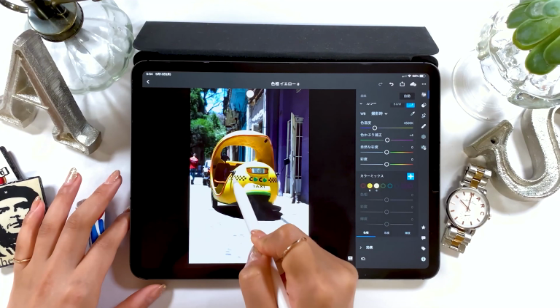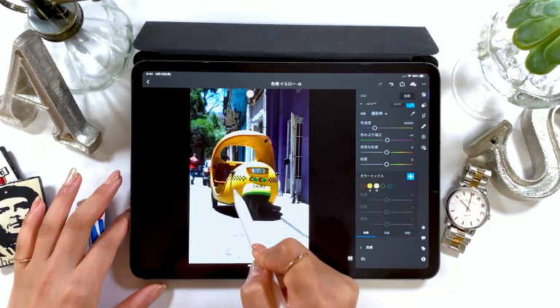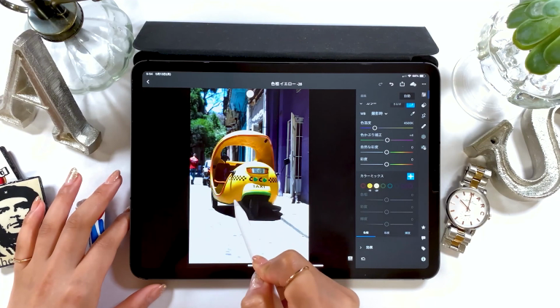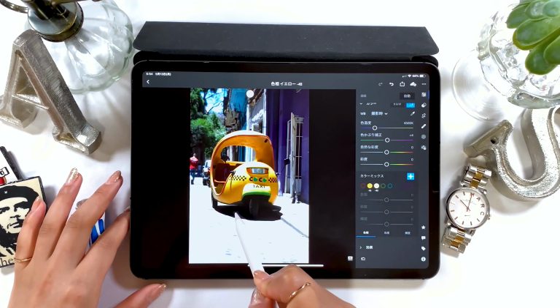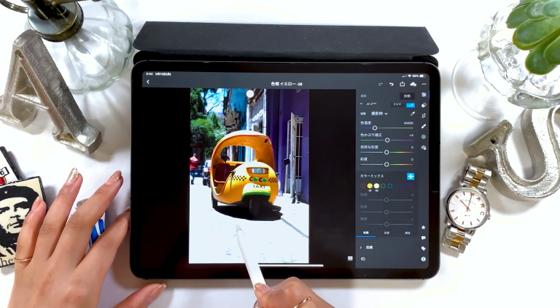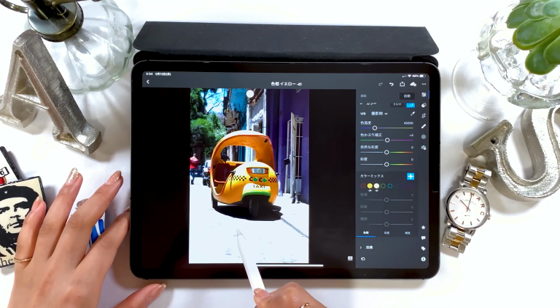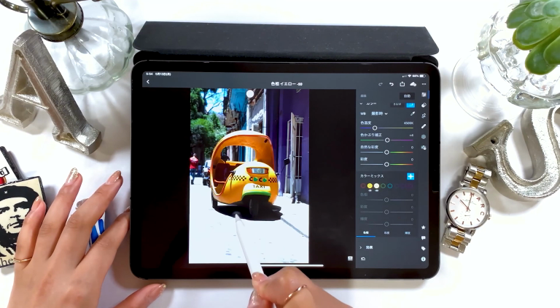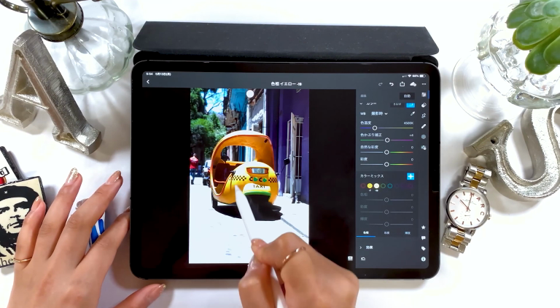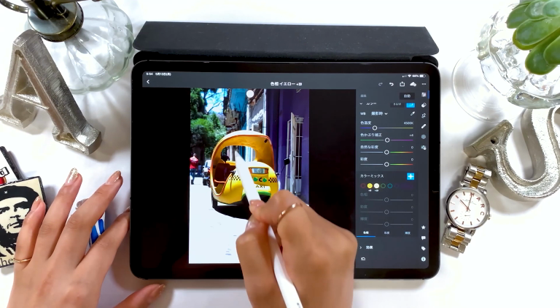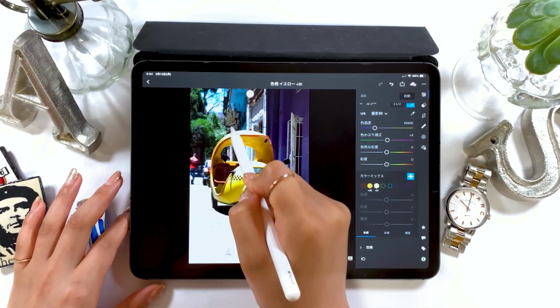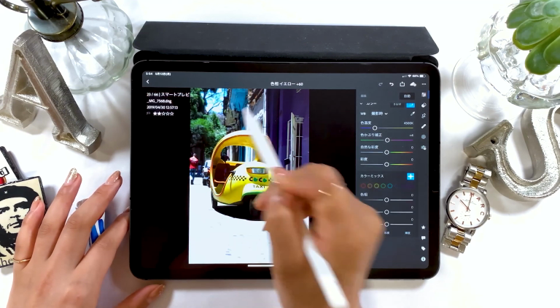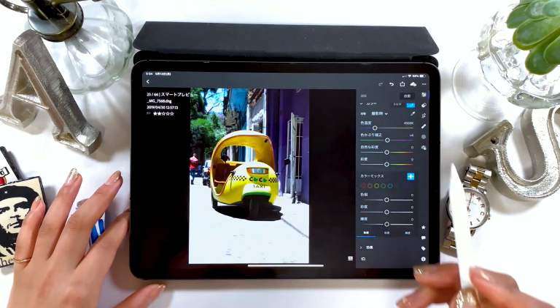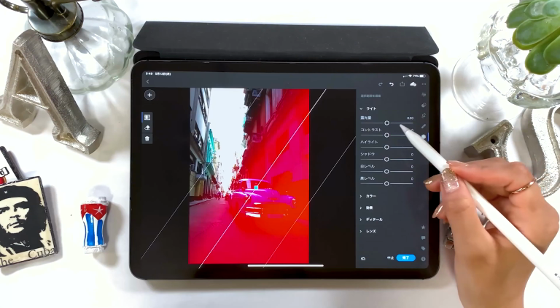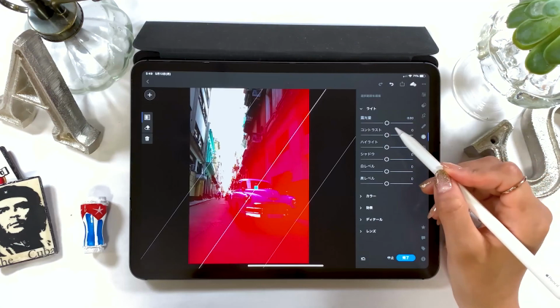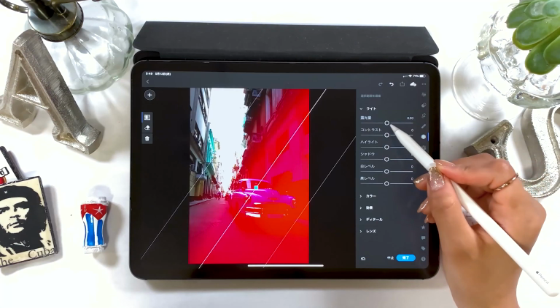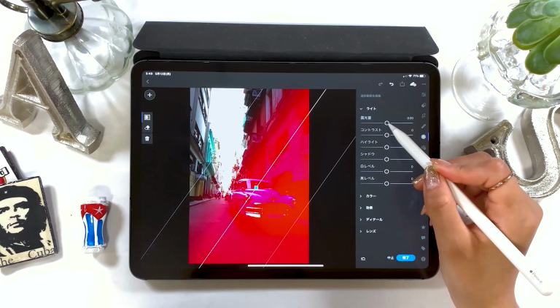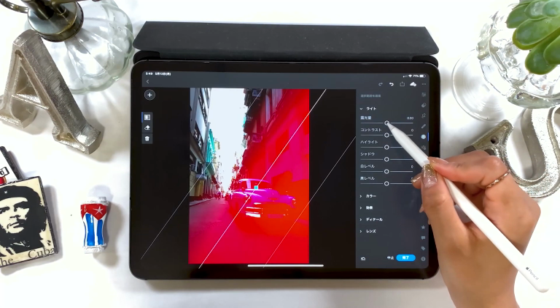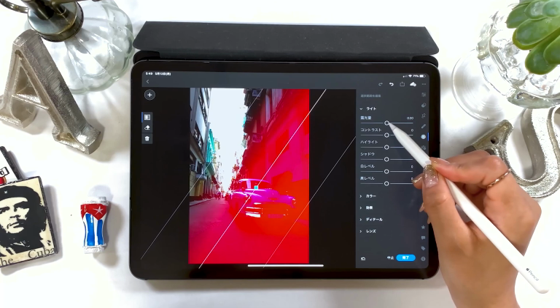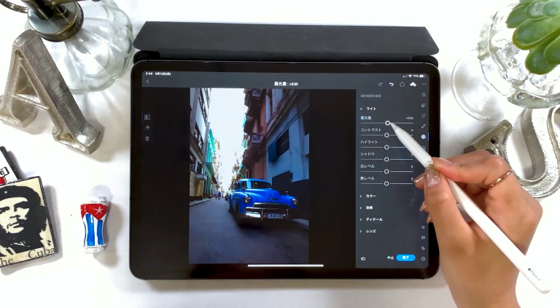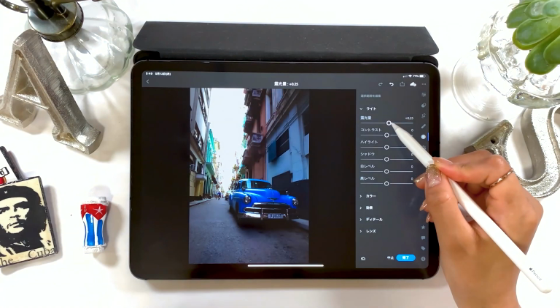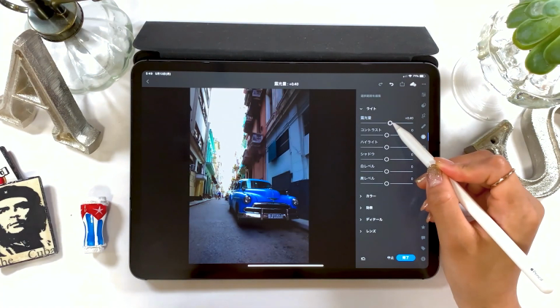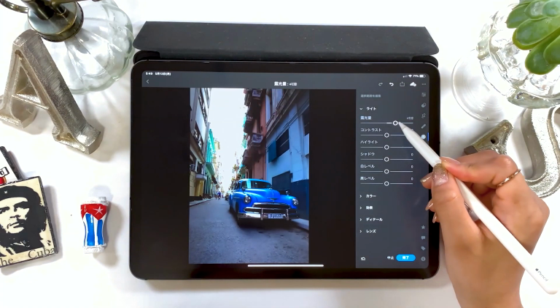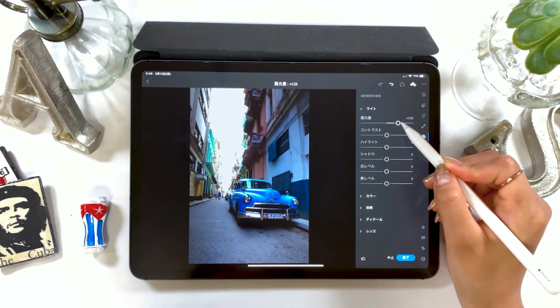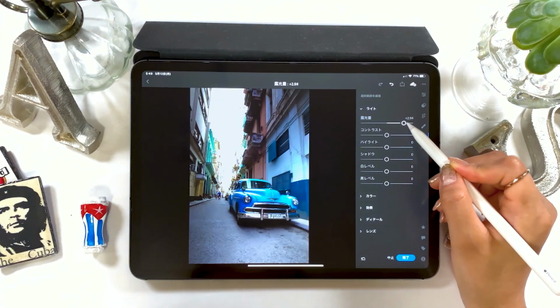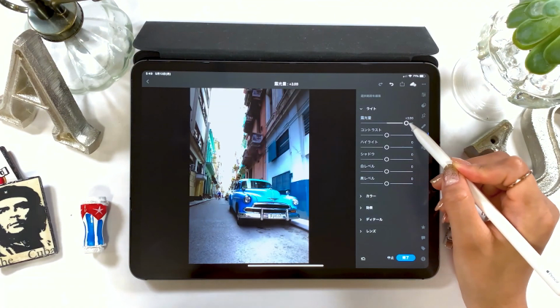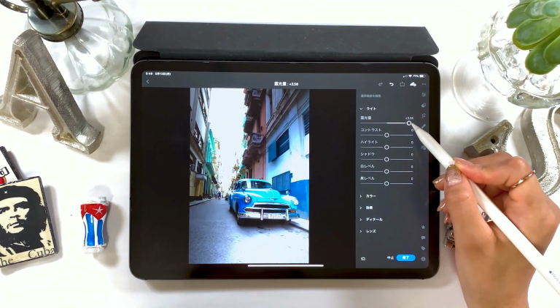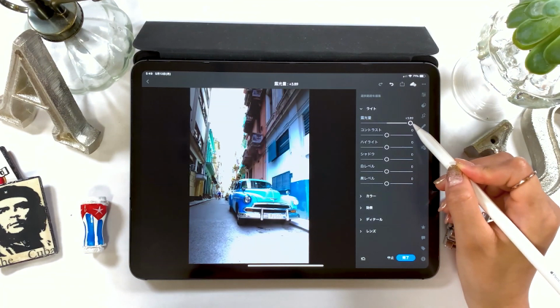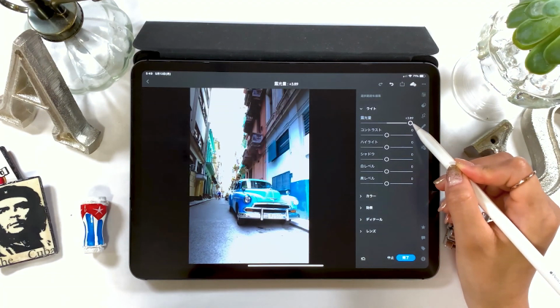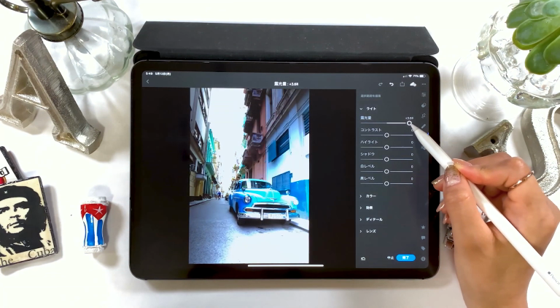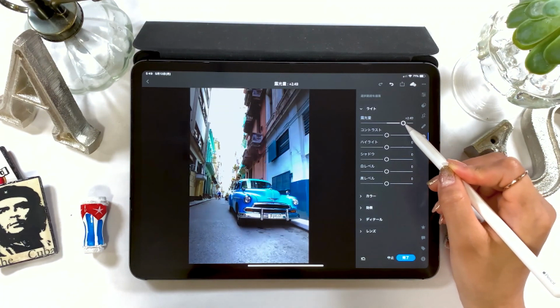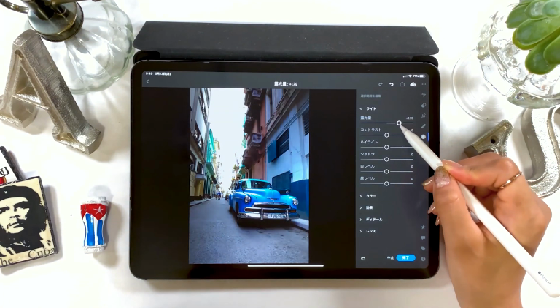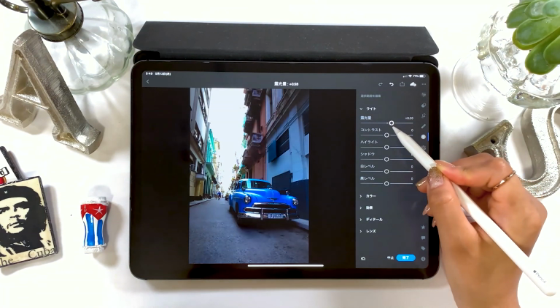Hello everyone! Today I'm going to do photo editing using Lightroom. This will be my first time introducing Lightroom in my YouTube videos.